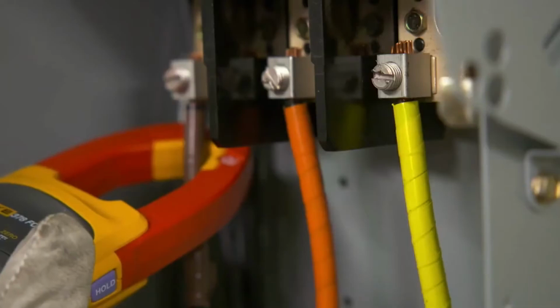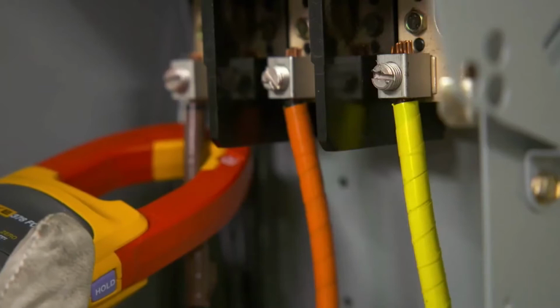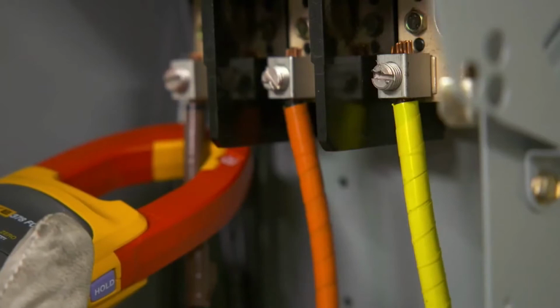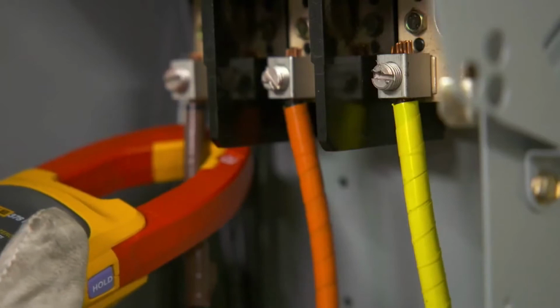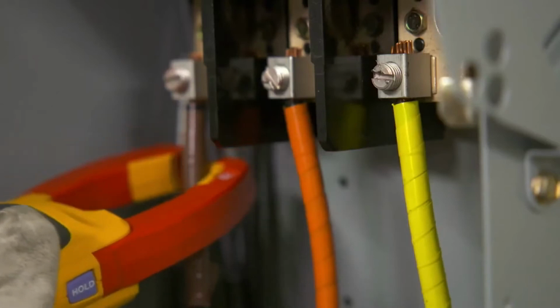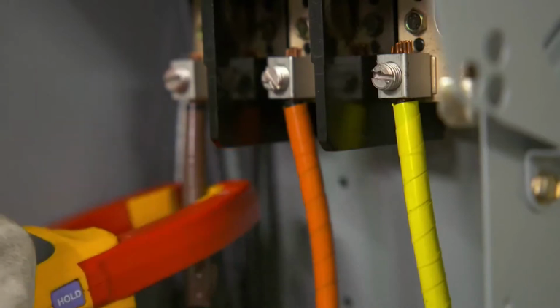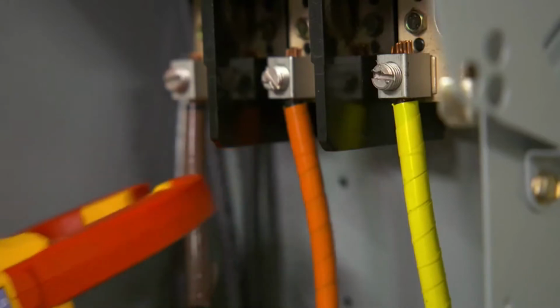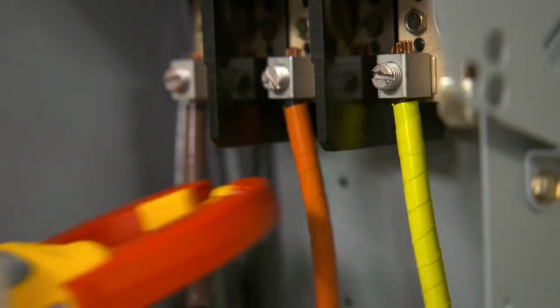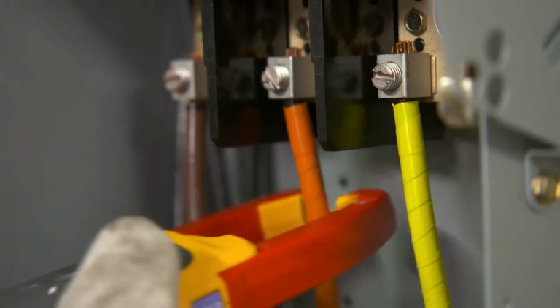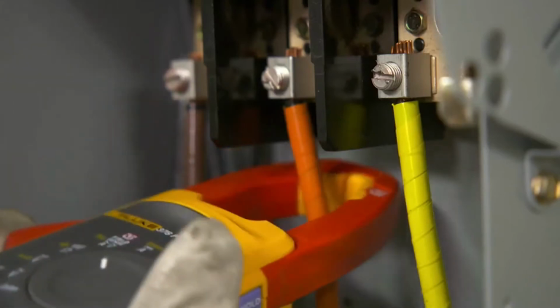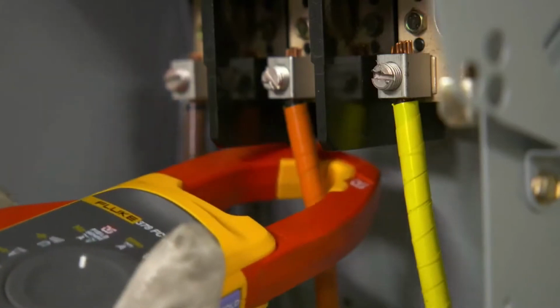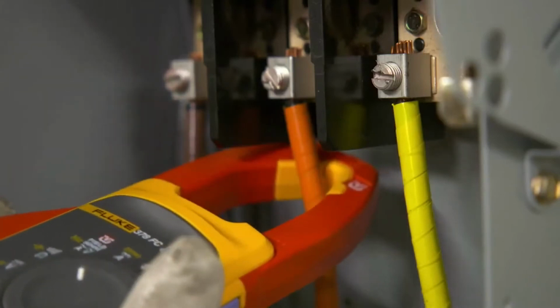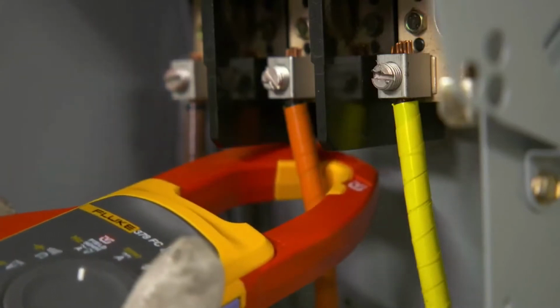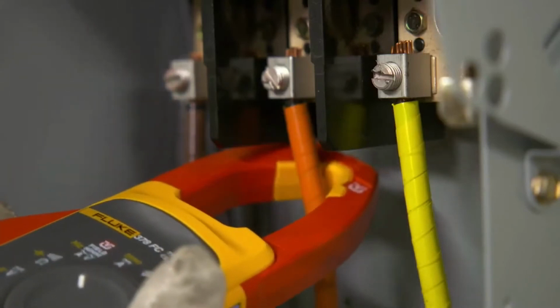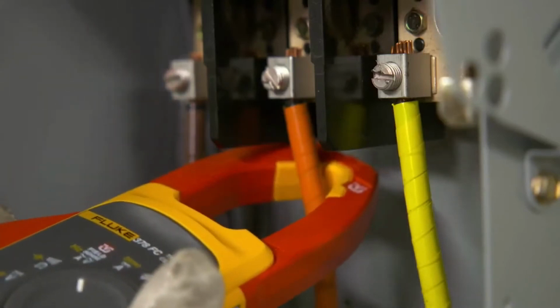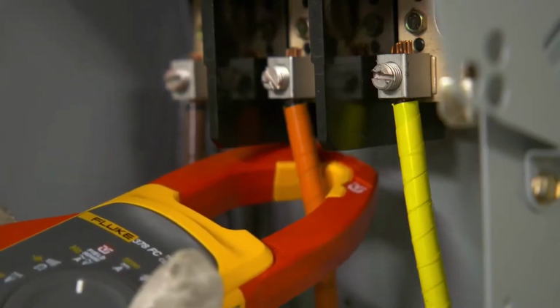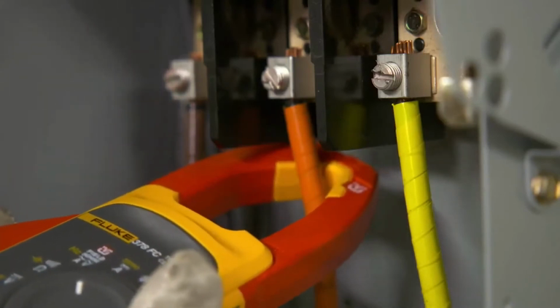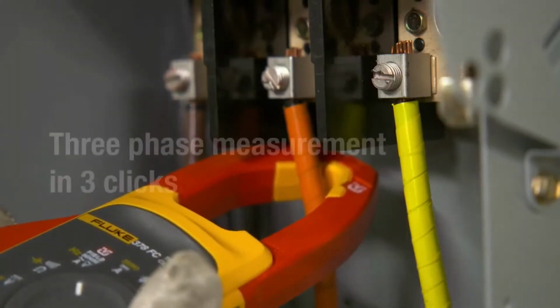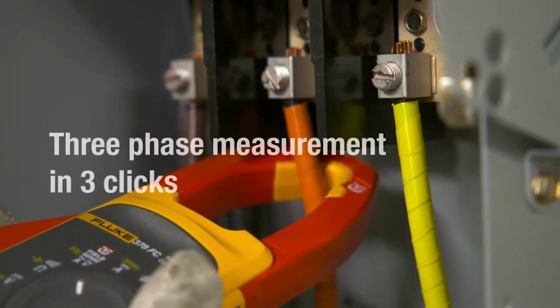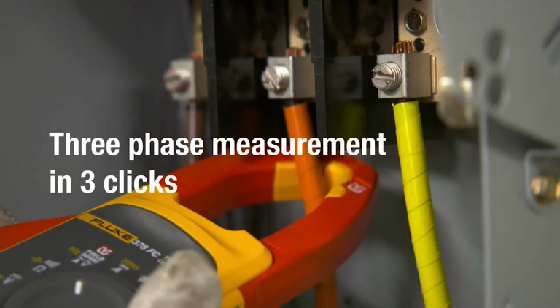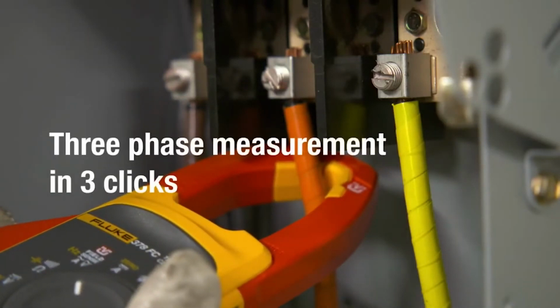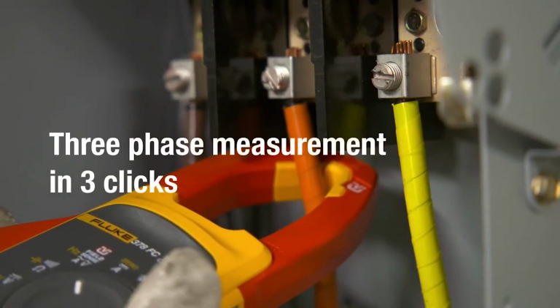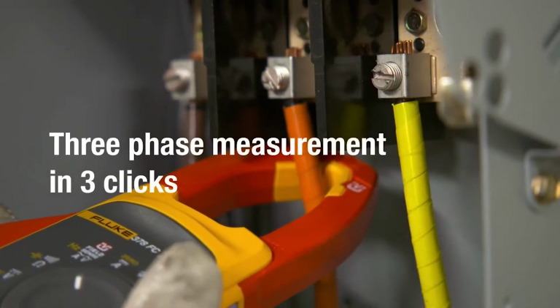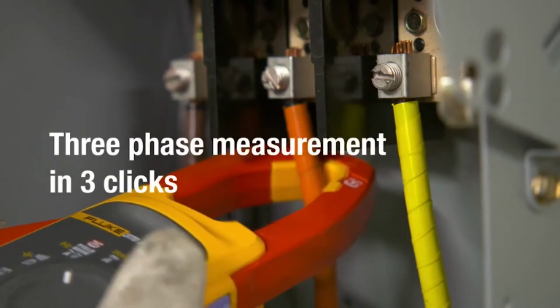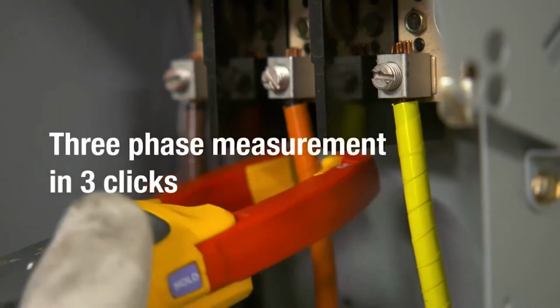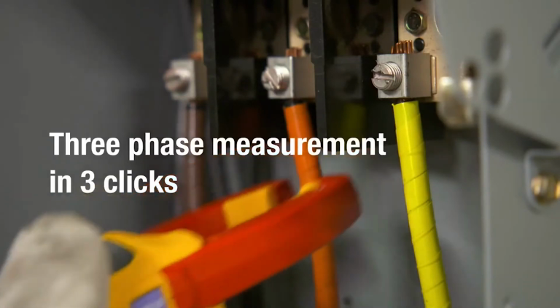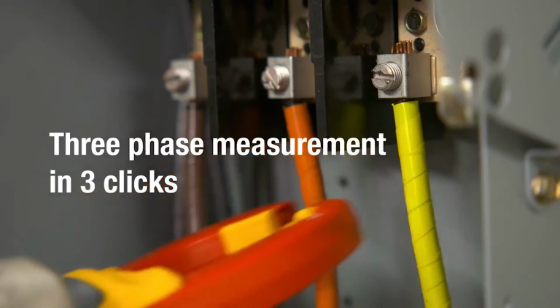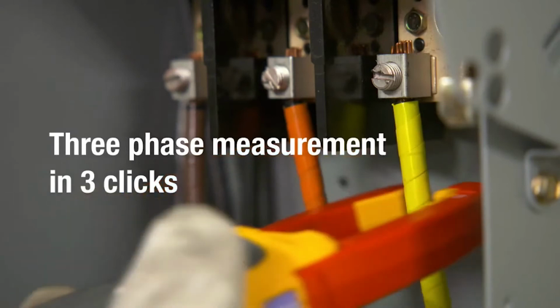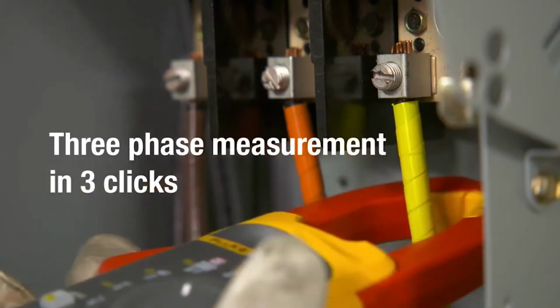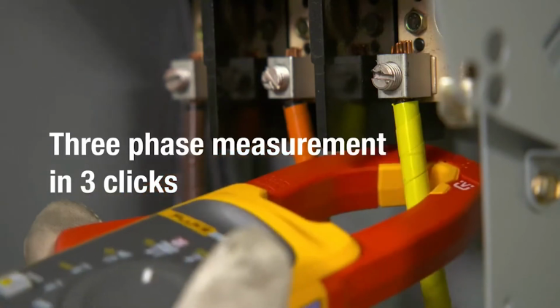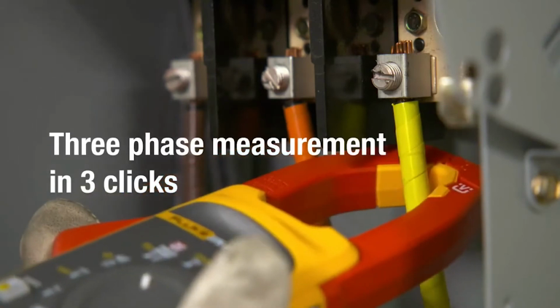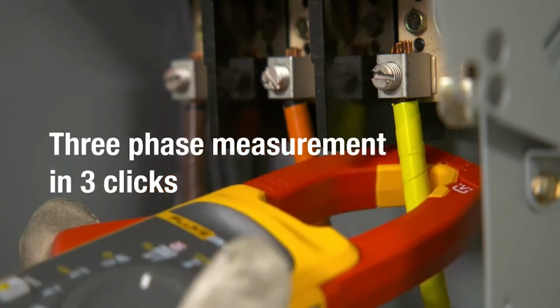Want even more? You can now make a full set of three-phase measurements with just three quick clicks around the conductors.